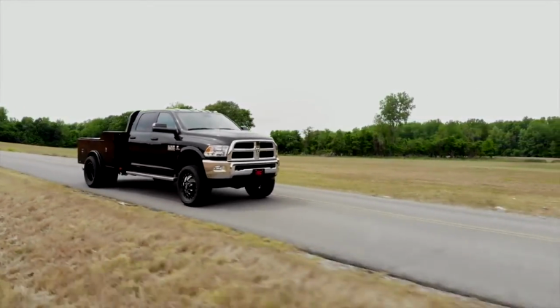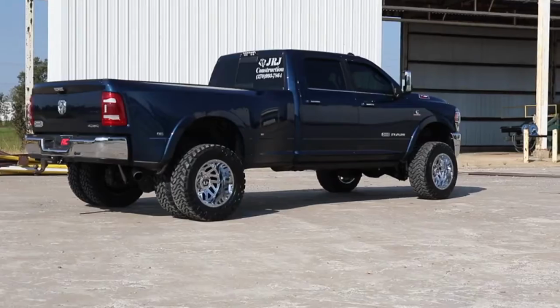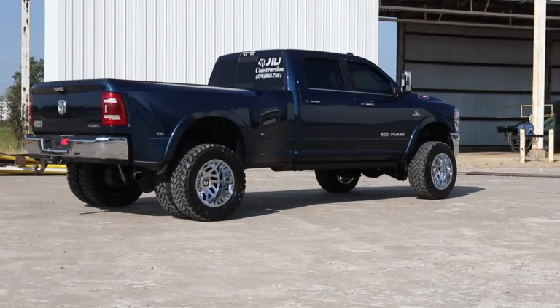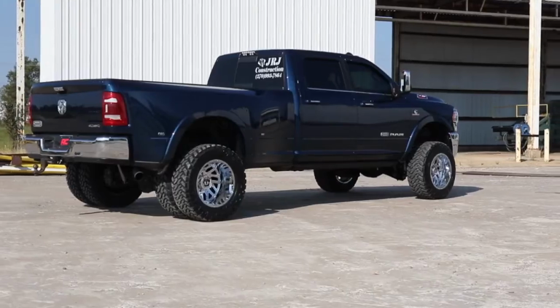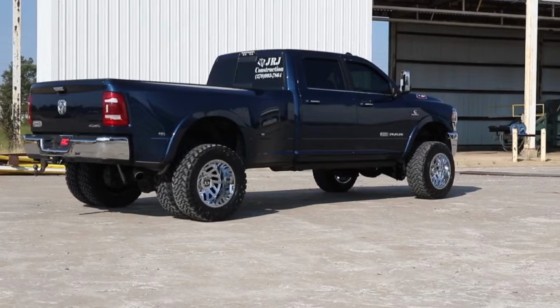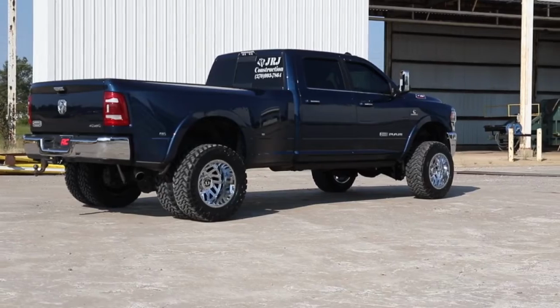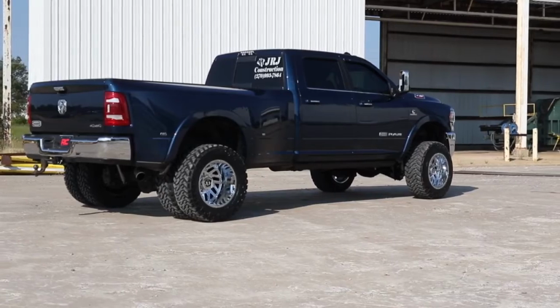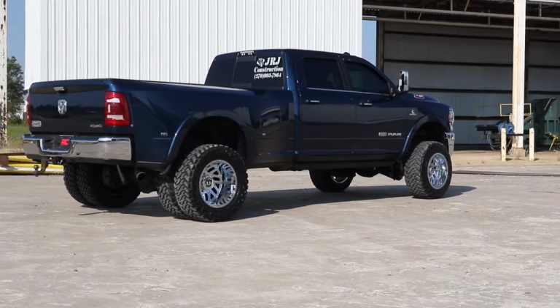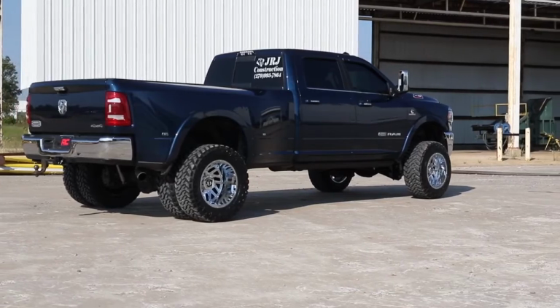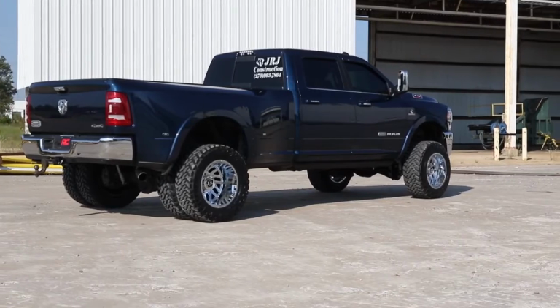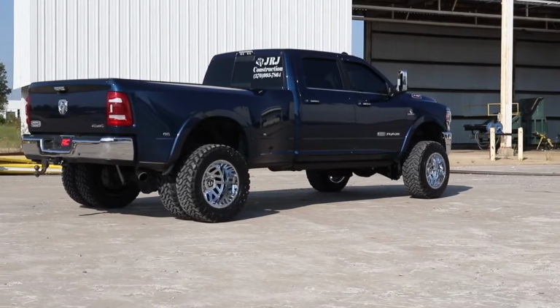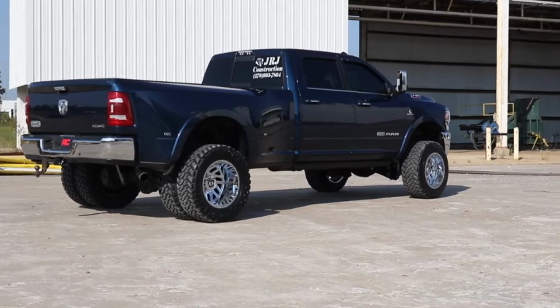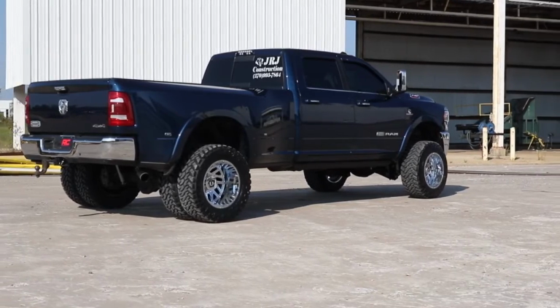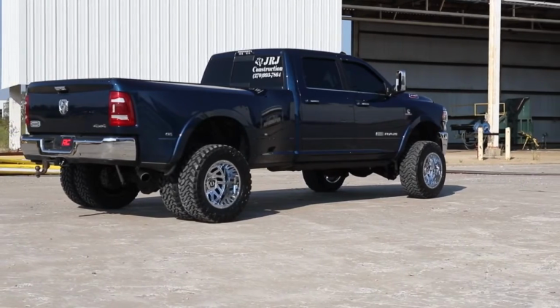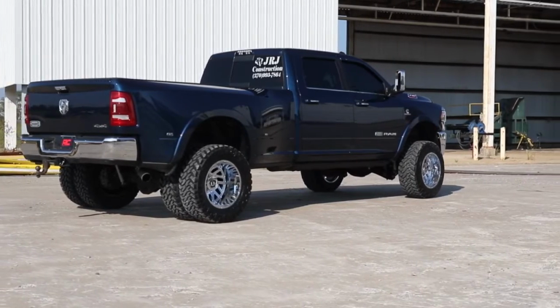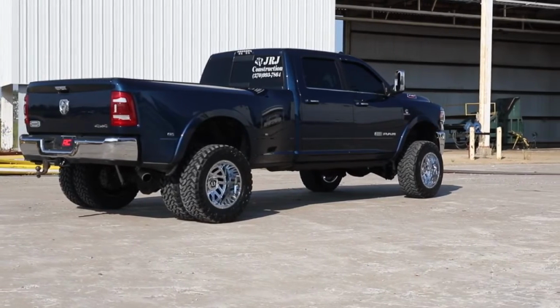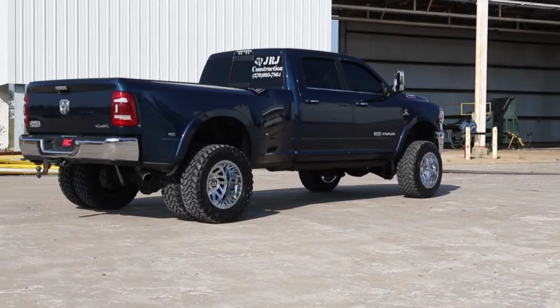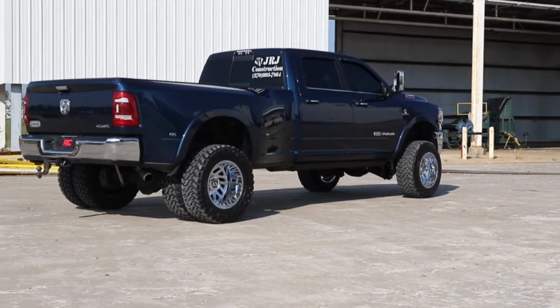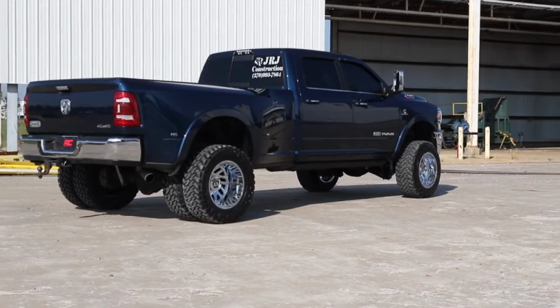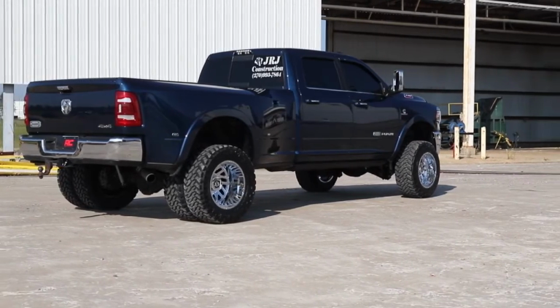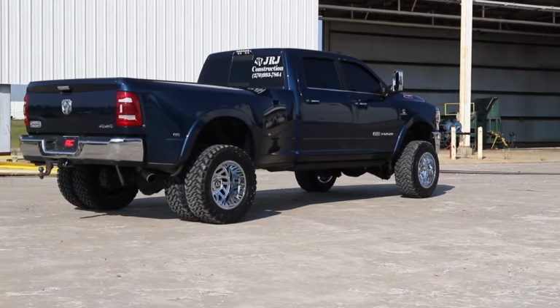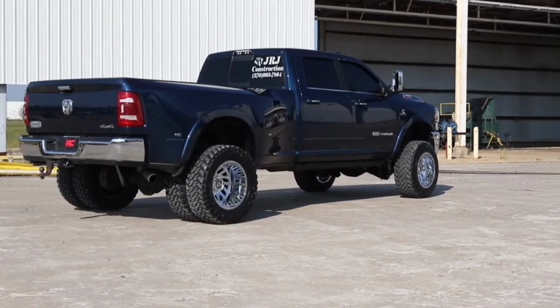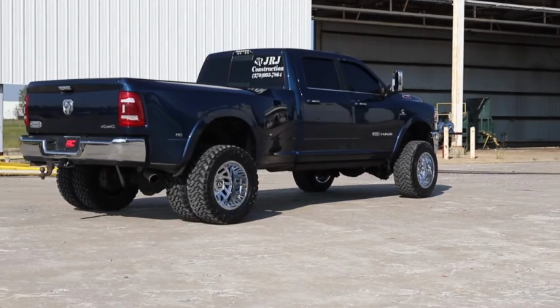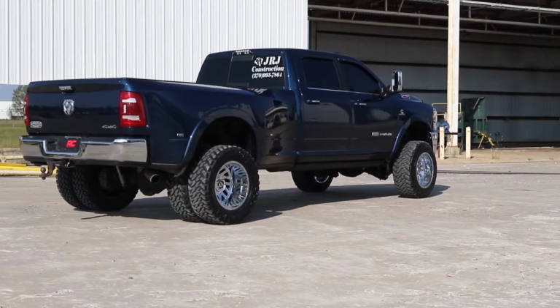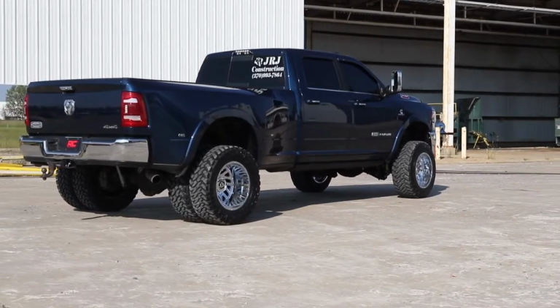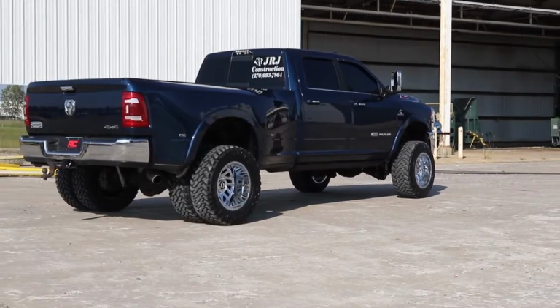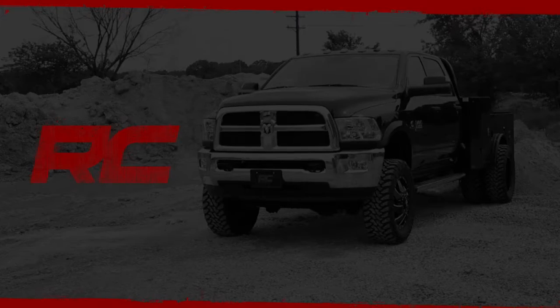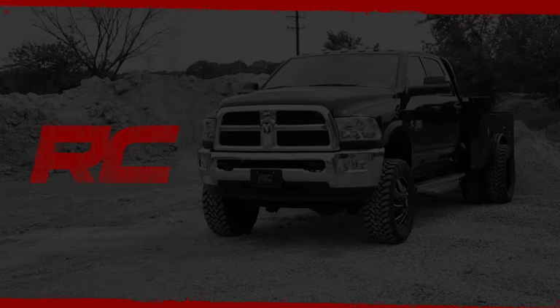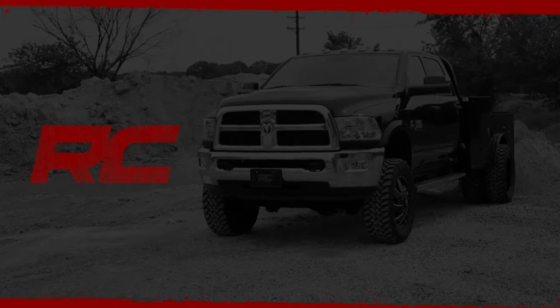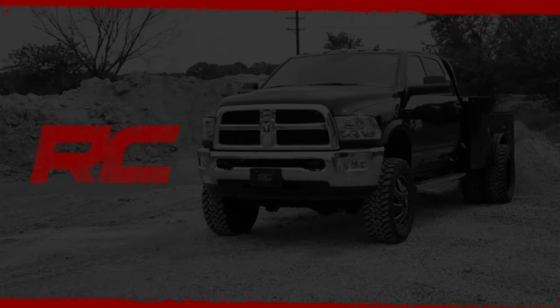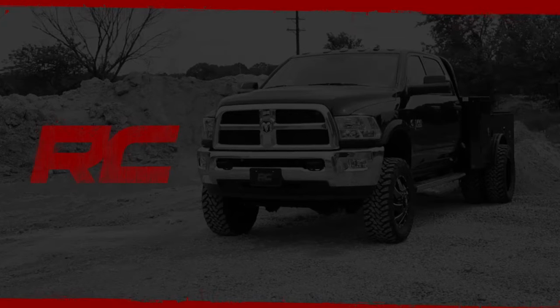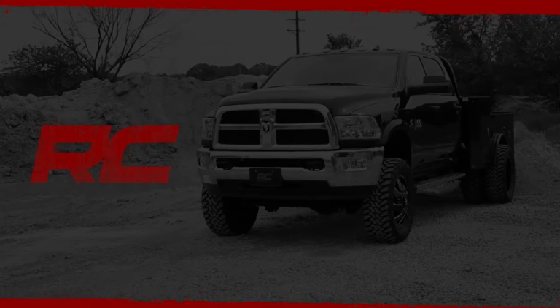This kit also includes a set of front lifted coil springs for an unparalleled ride quality for your lifted Dodge Ram.